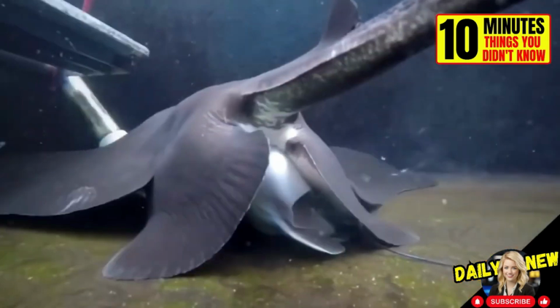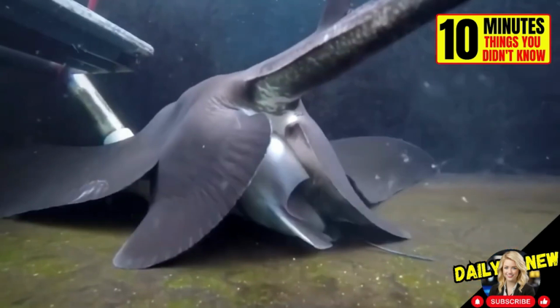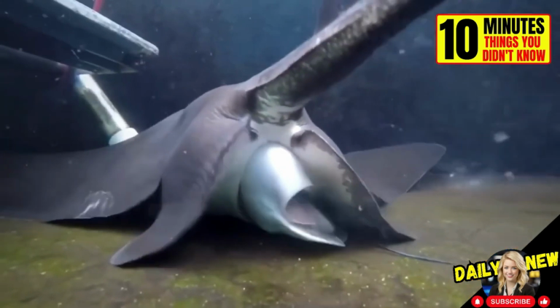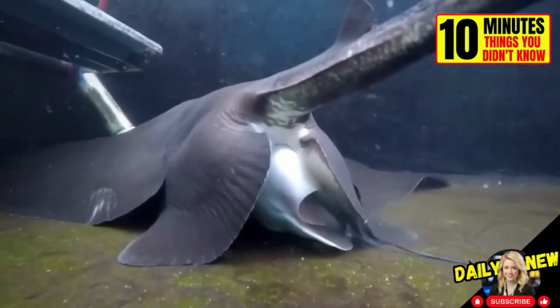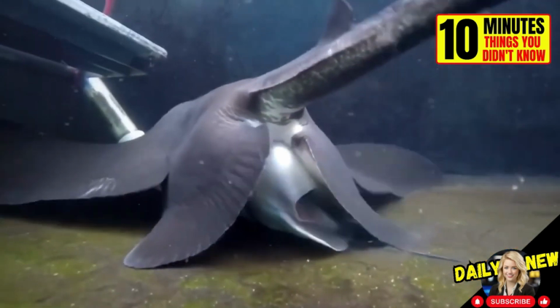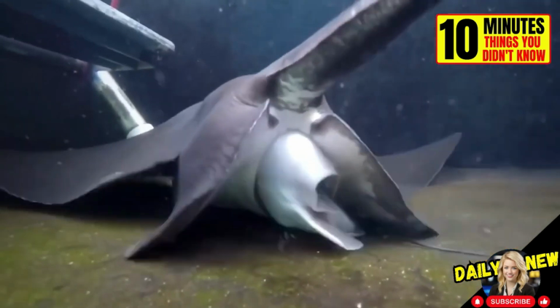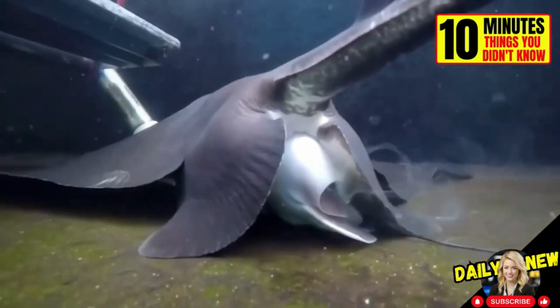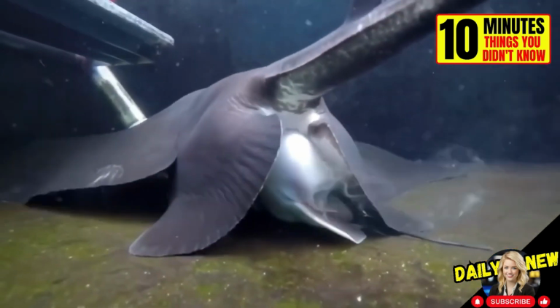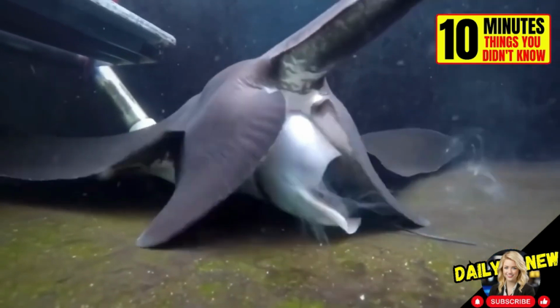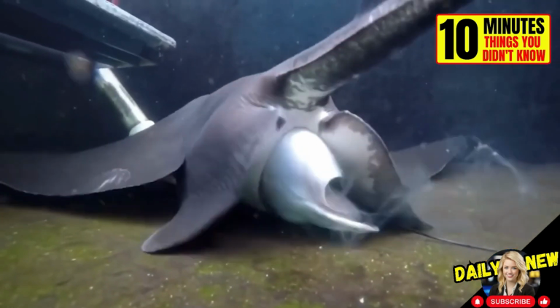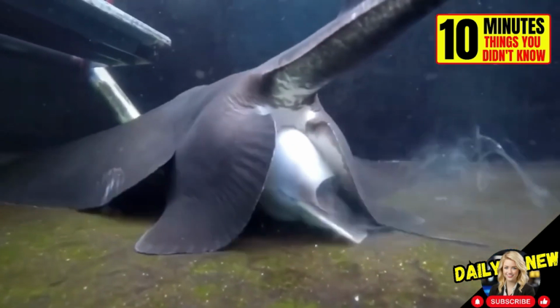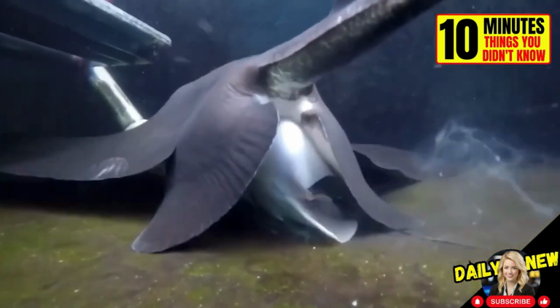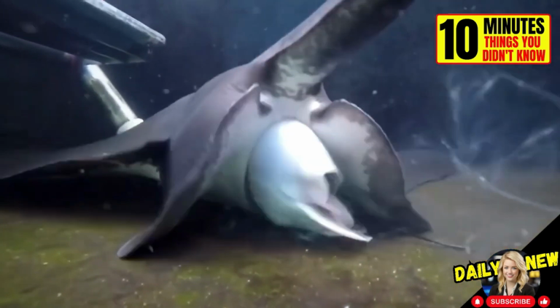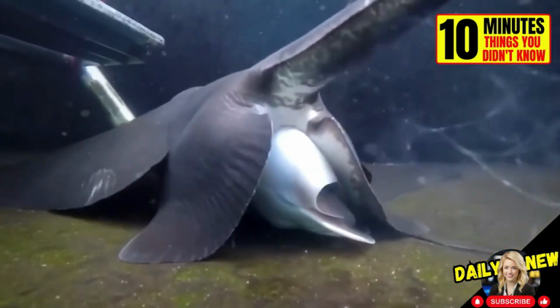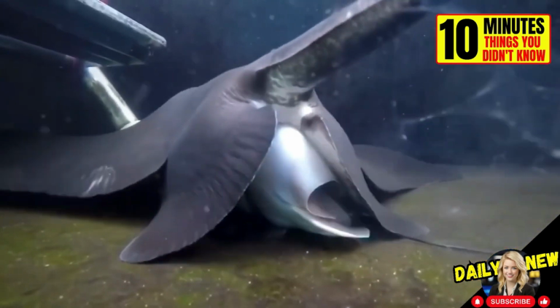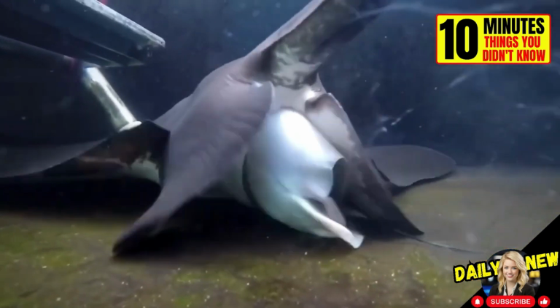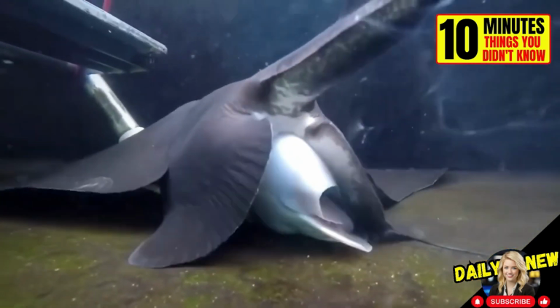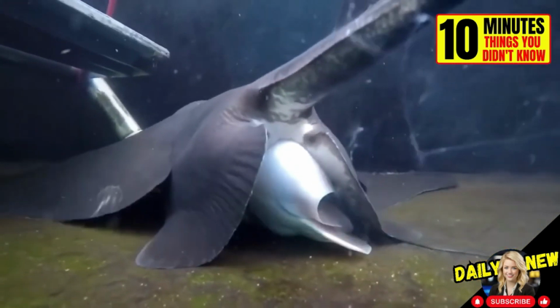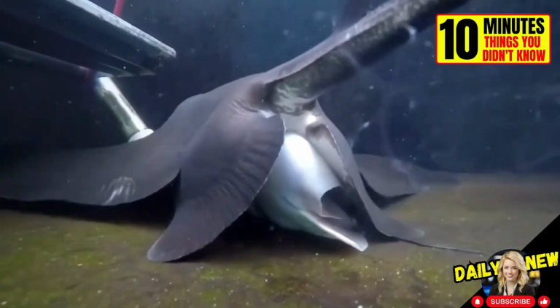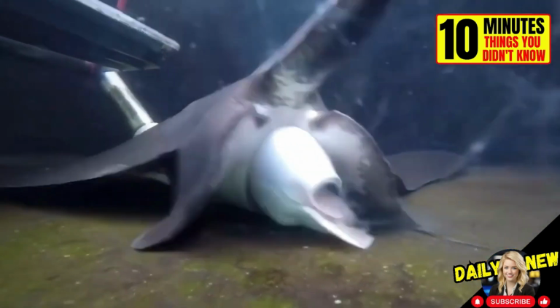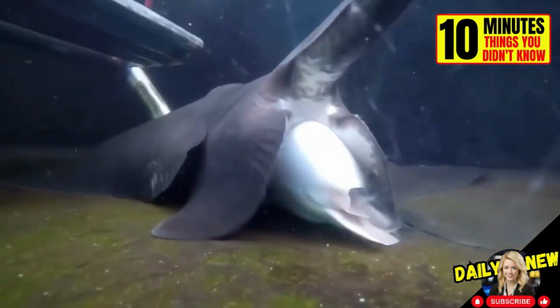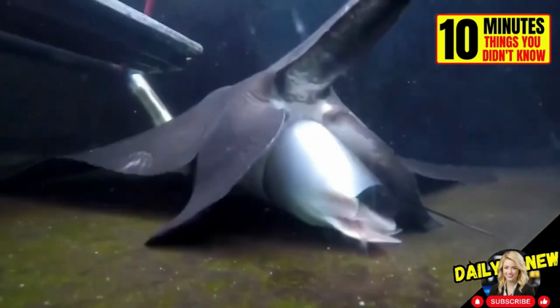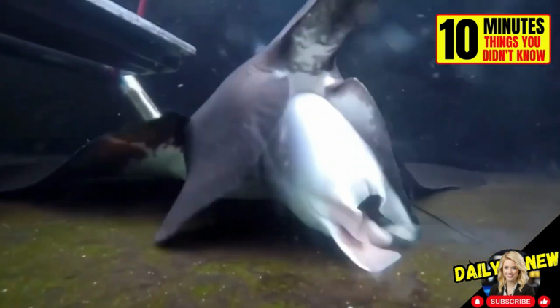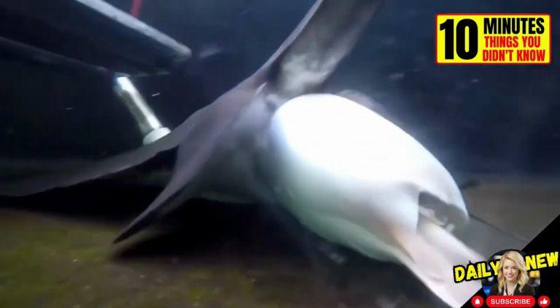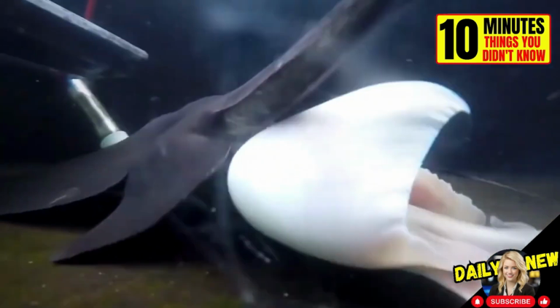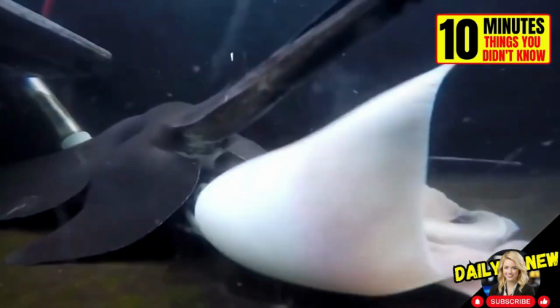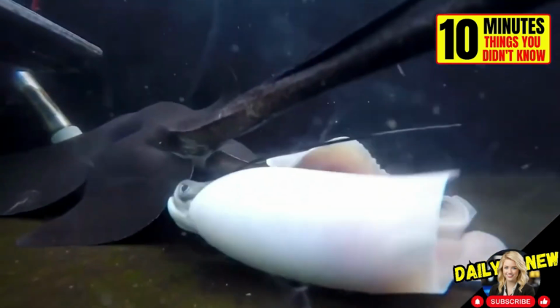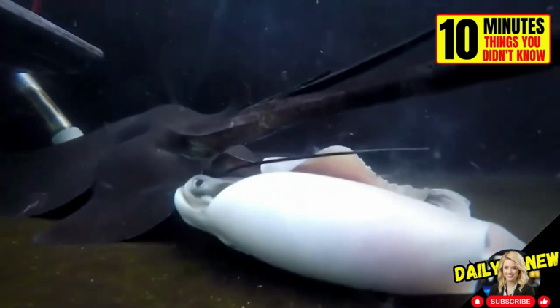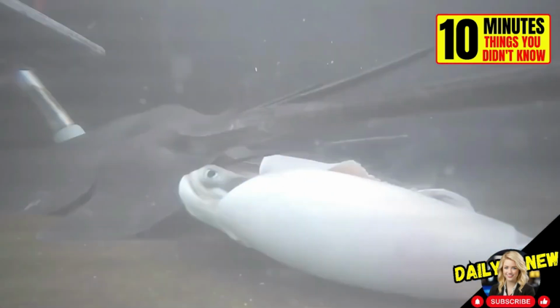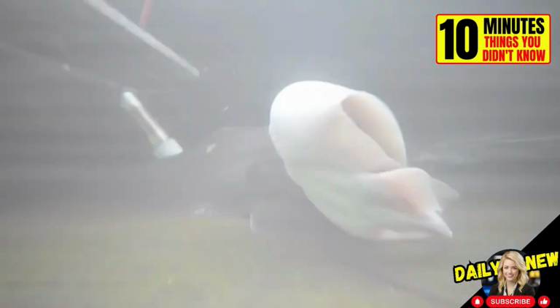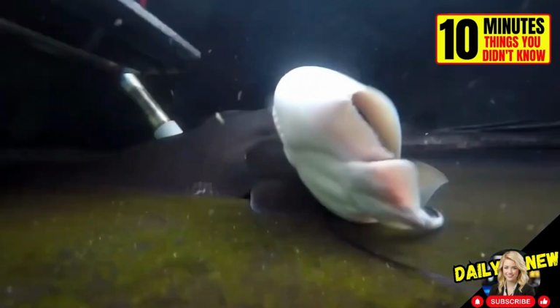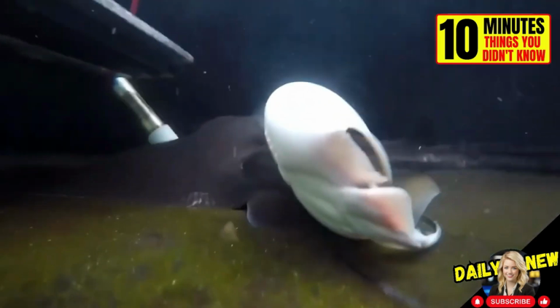This is how stingrays give birth. Watch how they move, even though they have just been born.